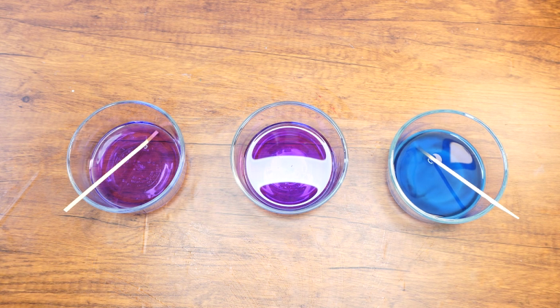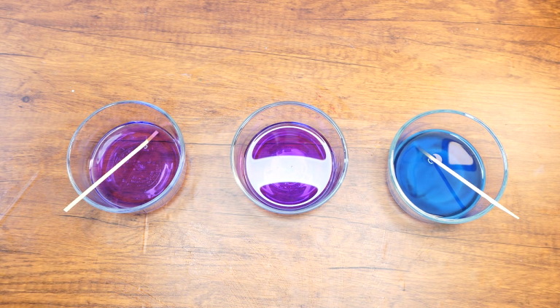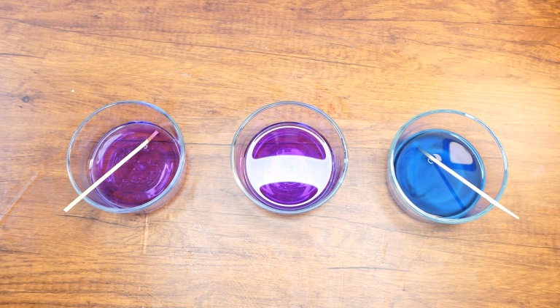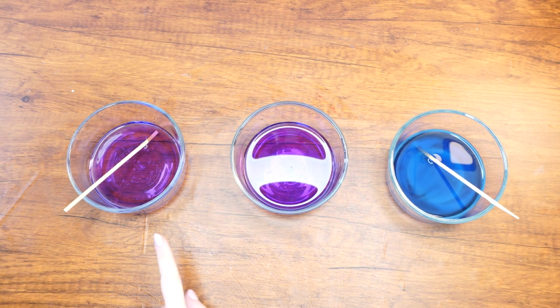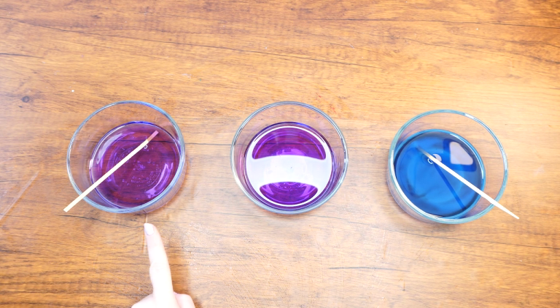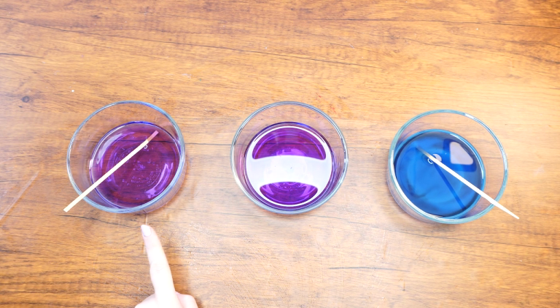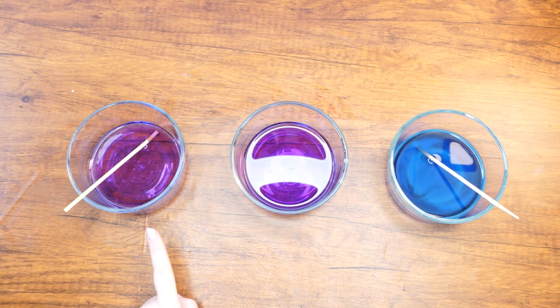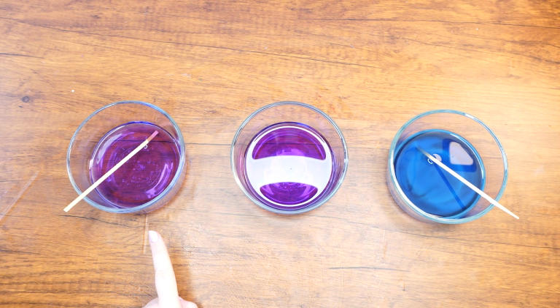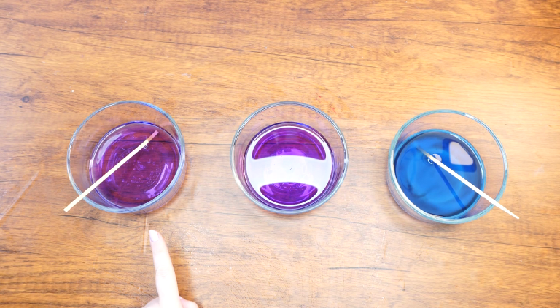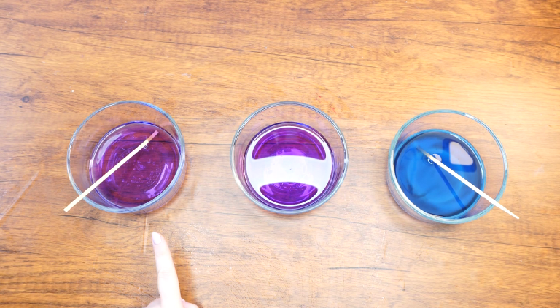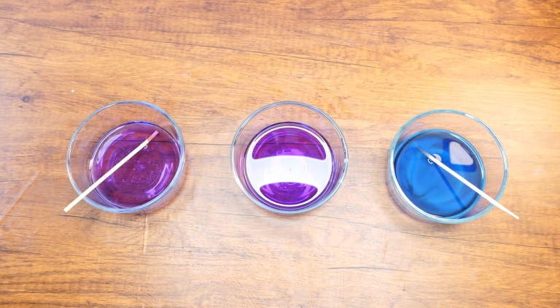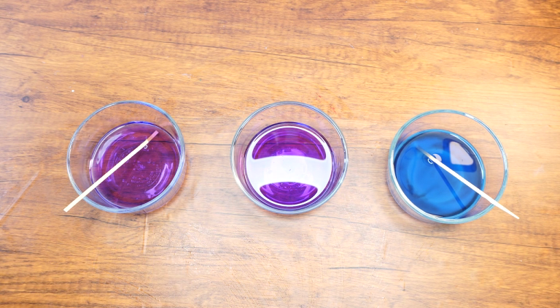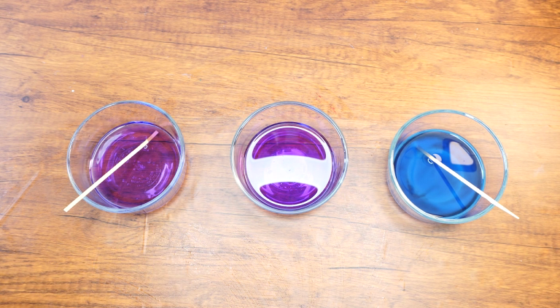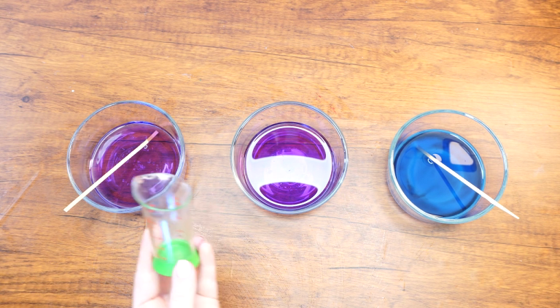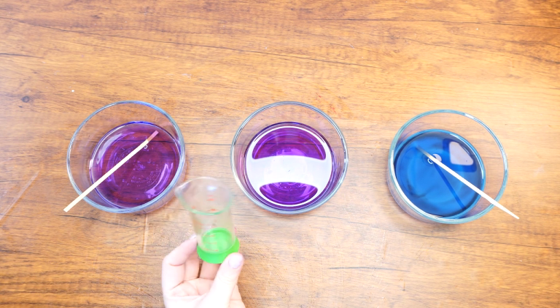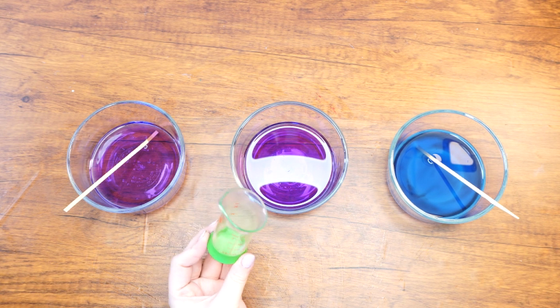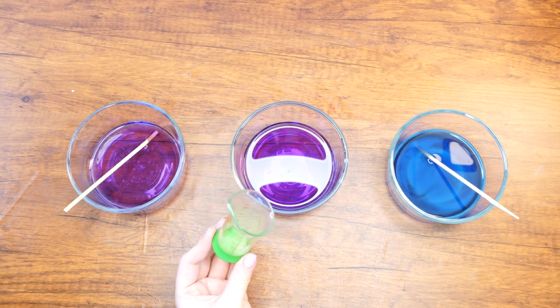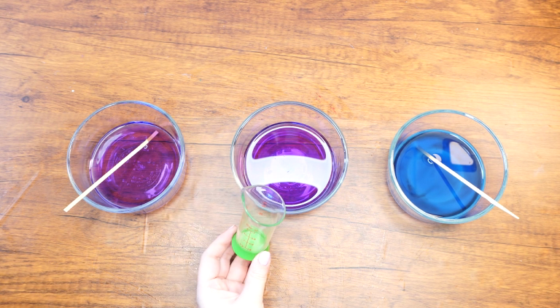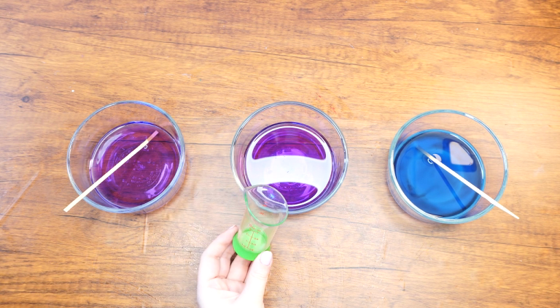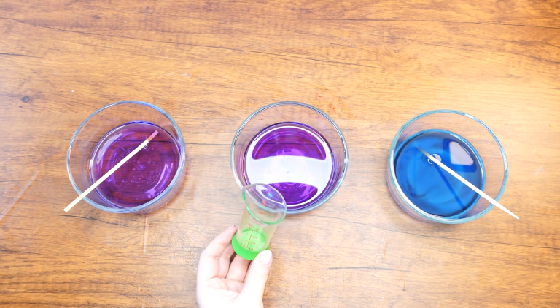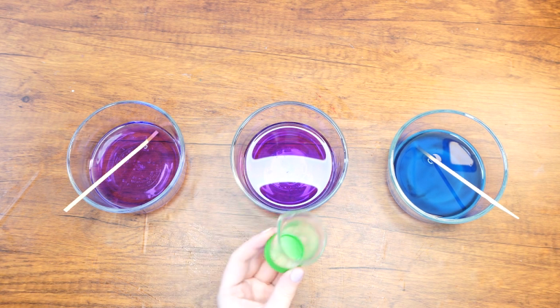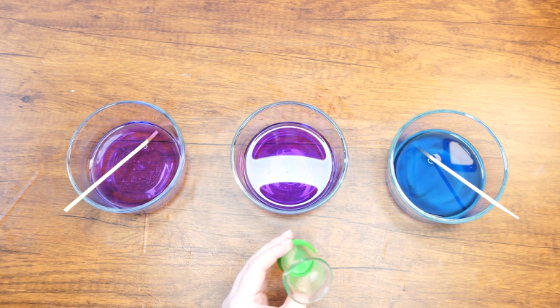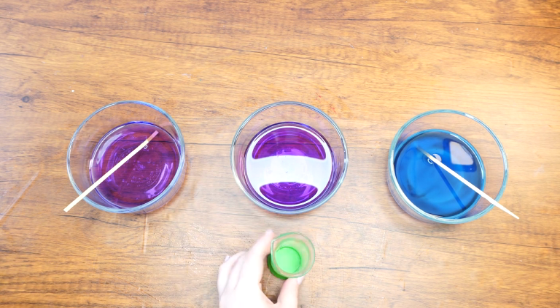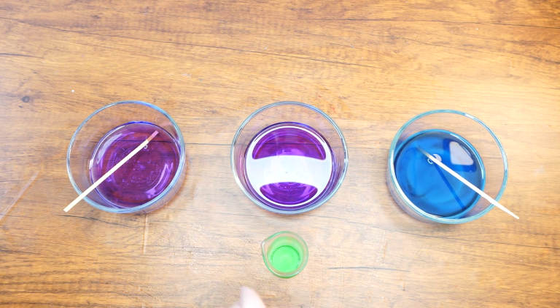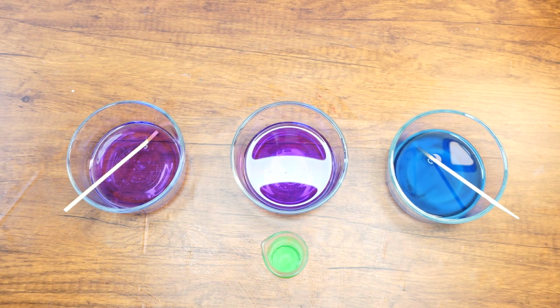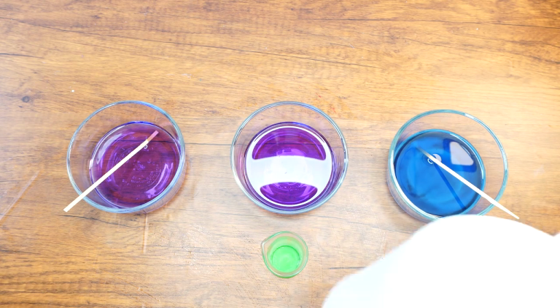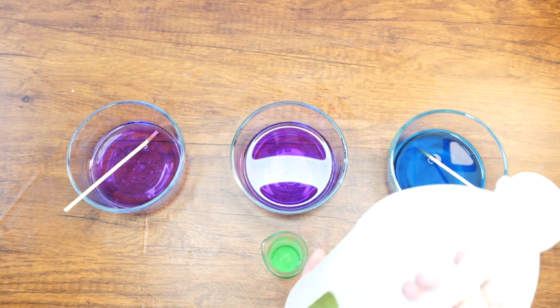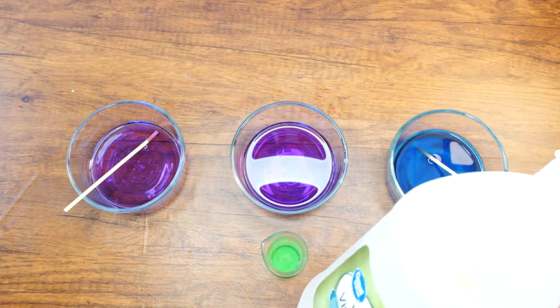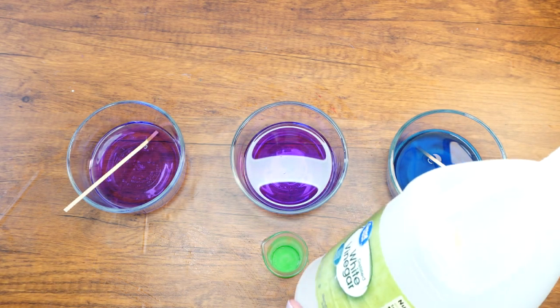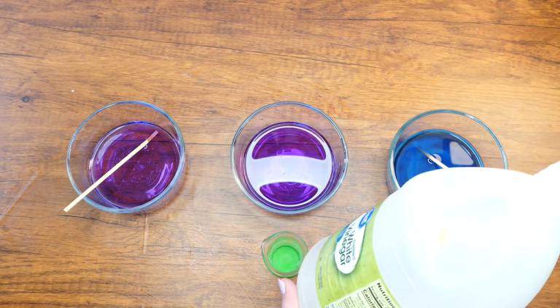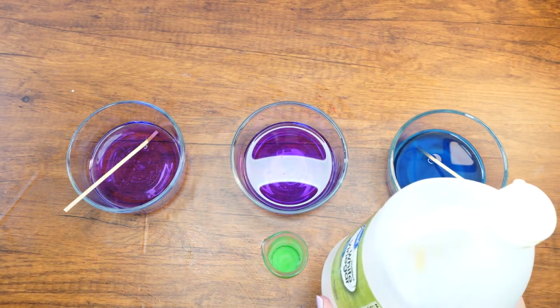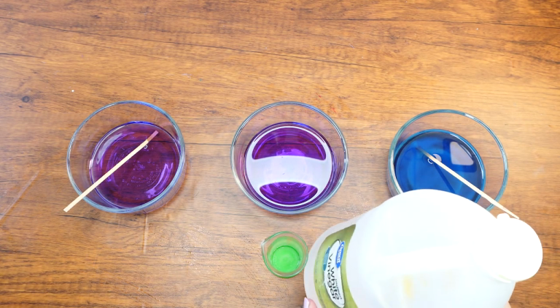Lastly, measure one tablespoon of vinegar into the last bowl. Mix it with a popsicle stick and watch it turn pink!